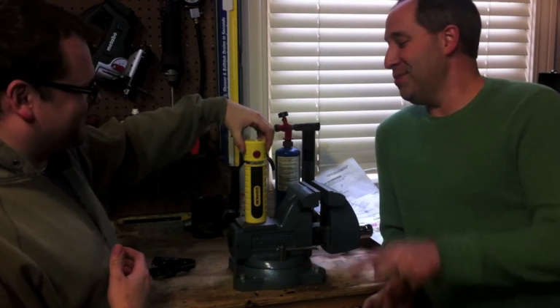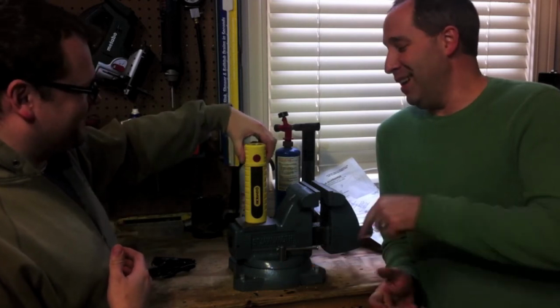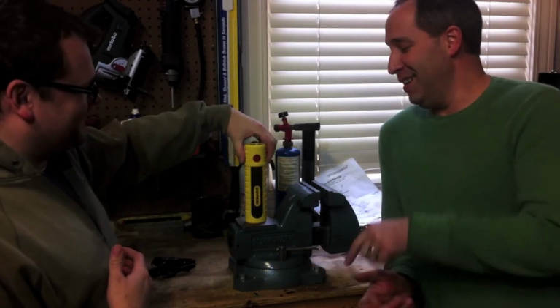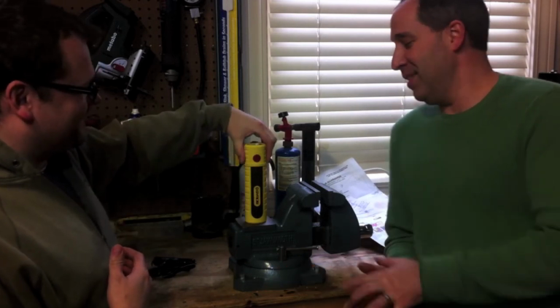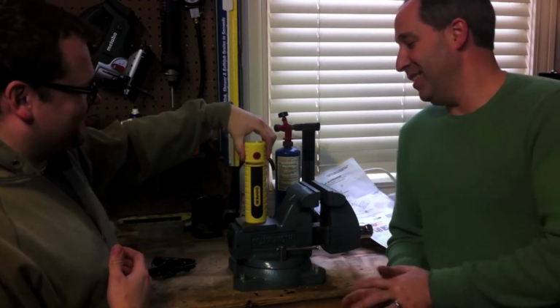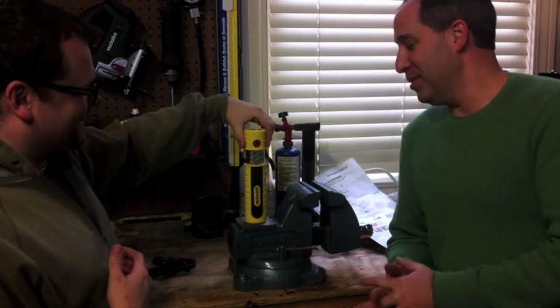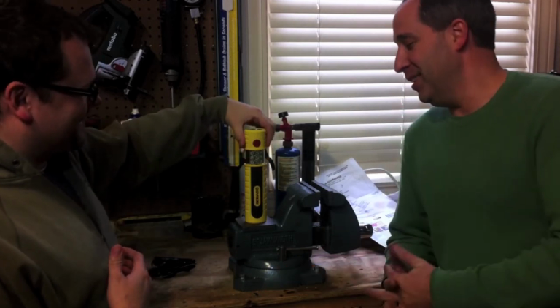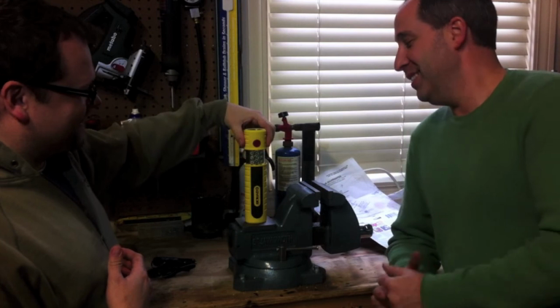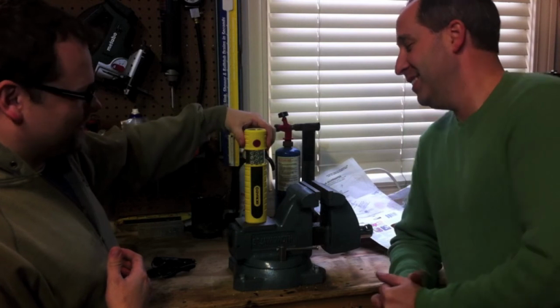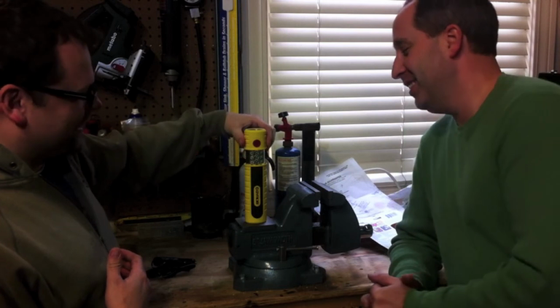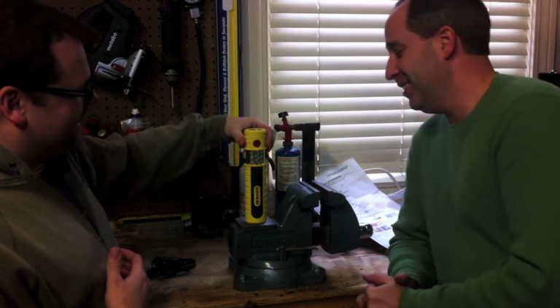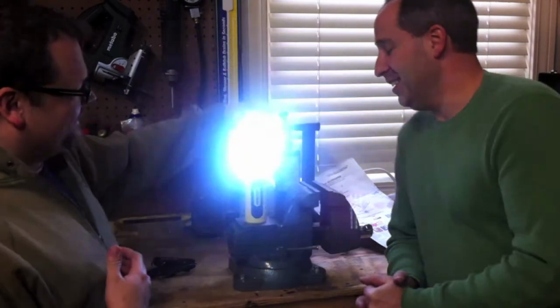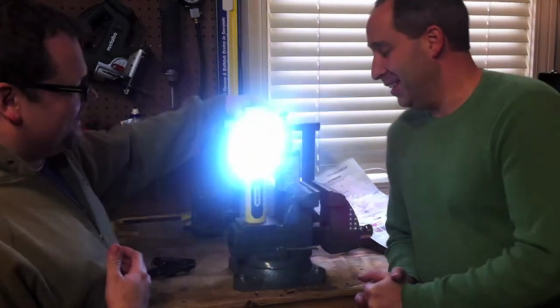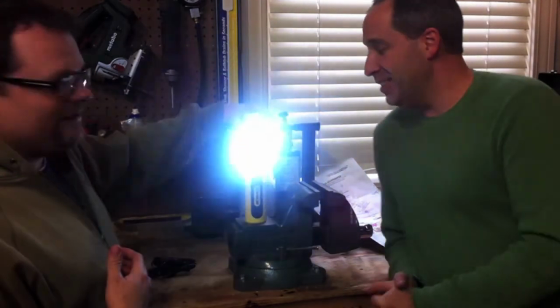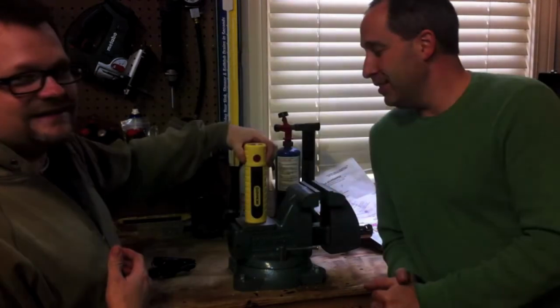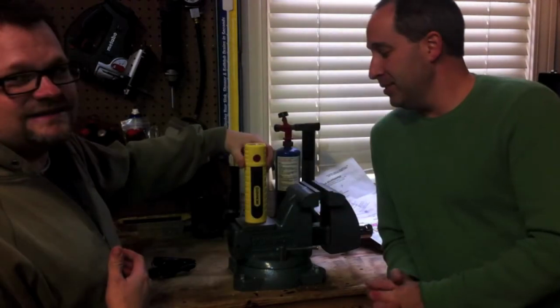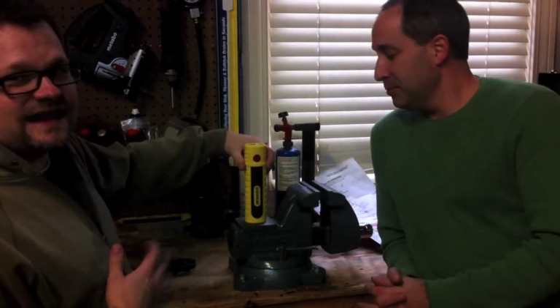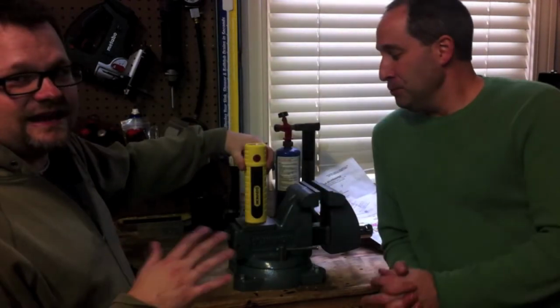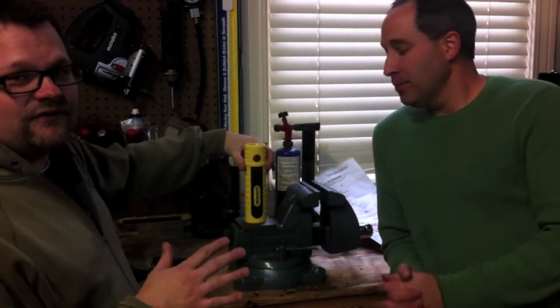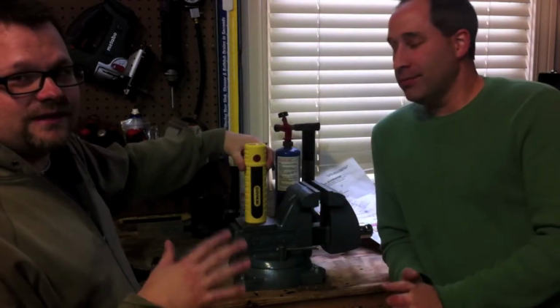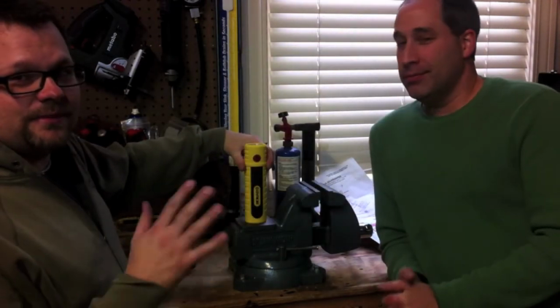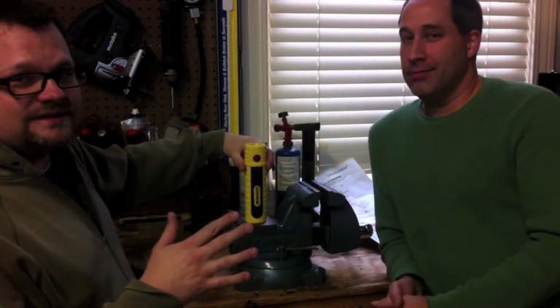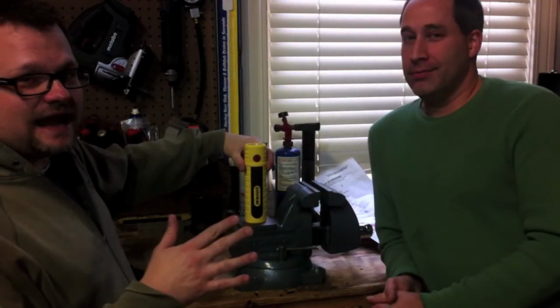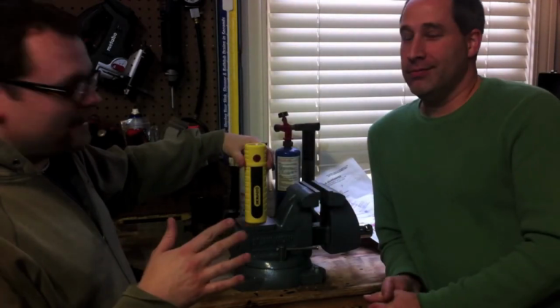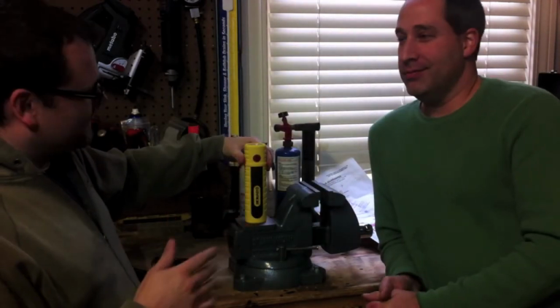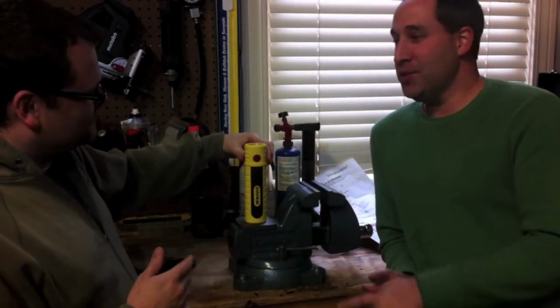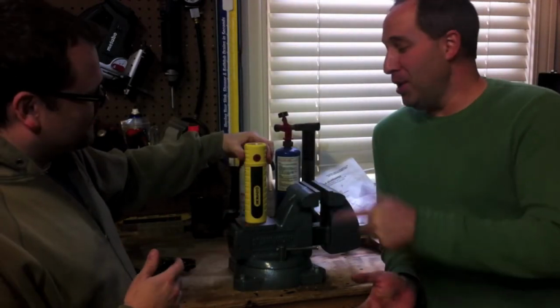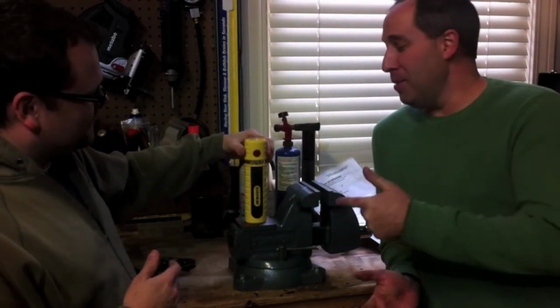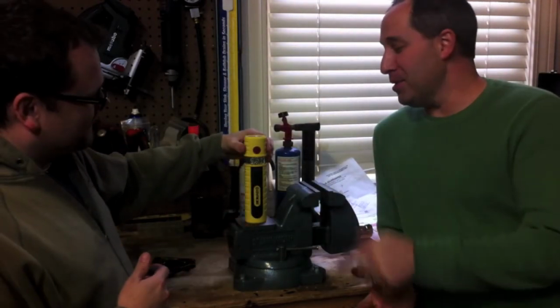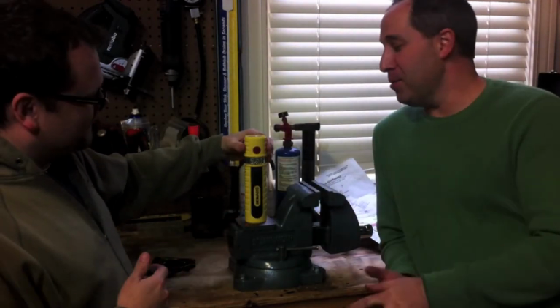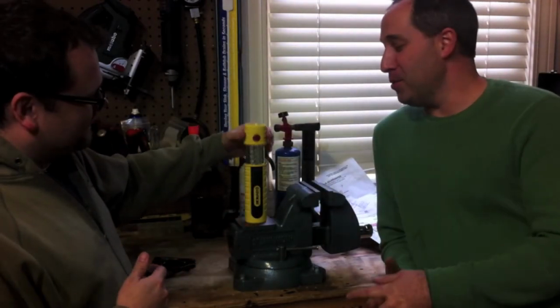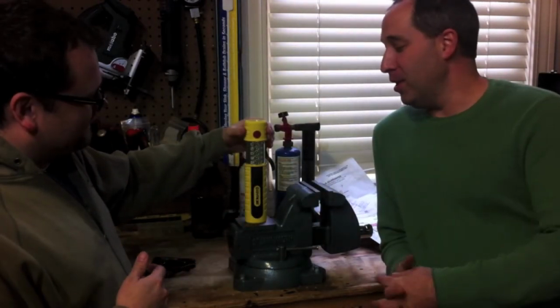This is mine — I'm going to take this one. Eric thinks he's taking everything, but he's not. This one I am, because this is cool. I can get a lot of use out of this.